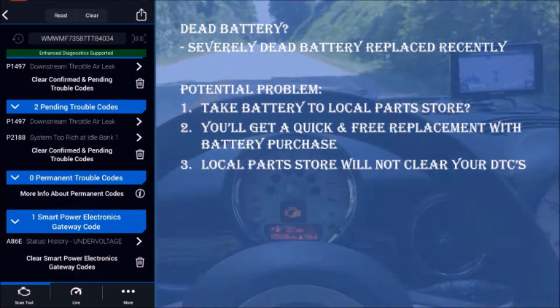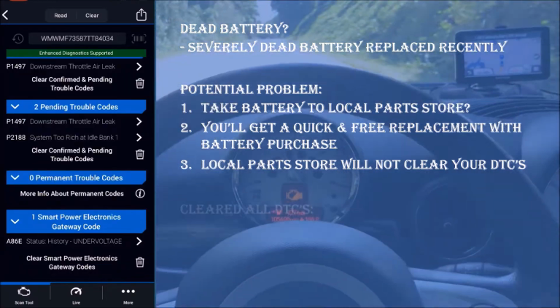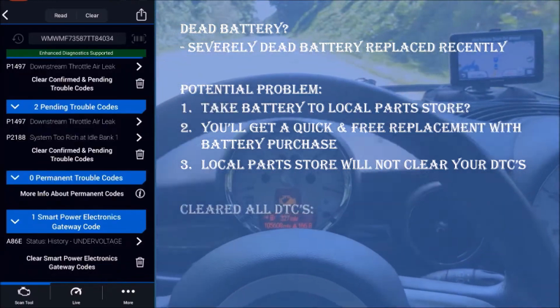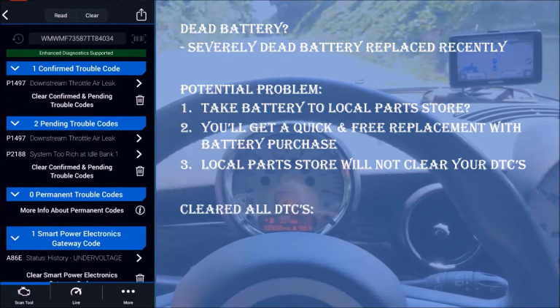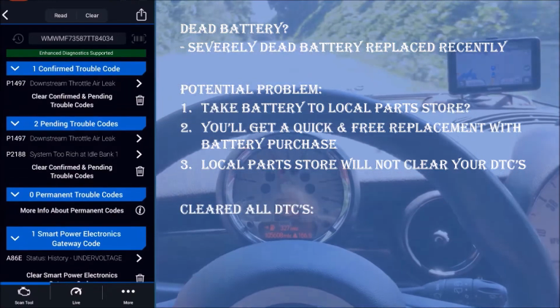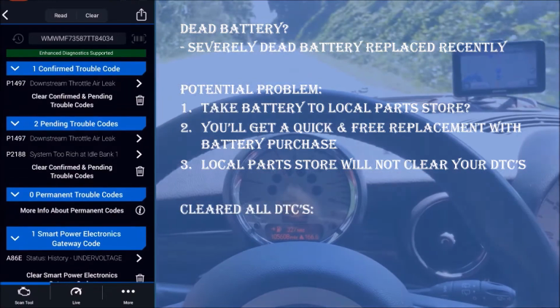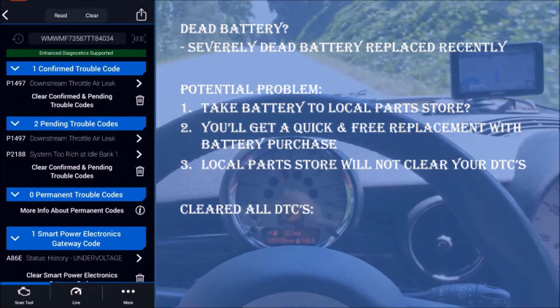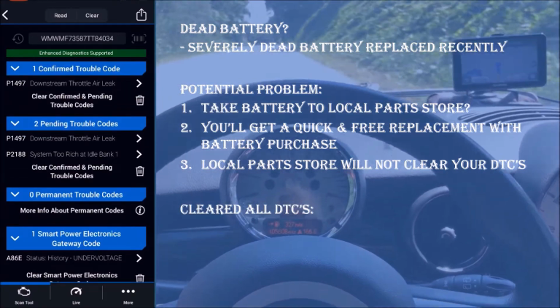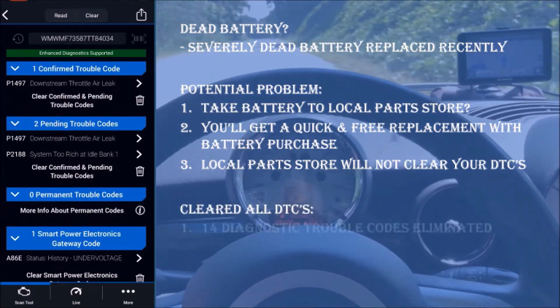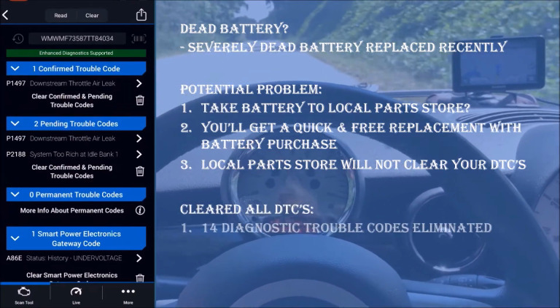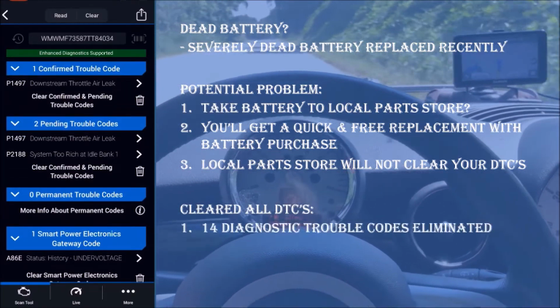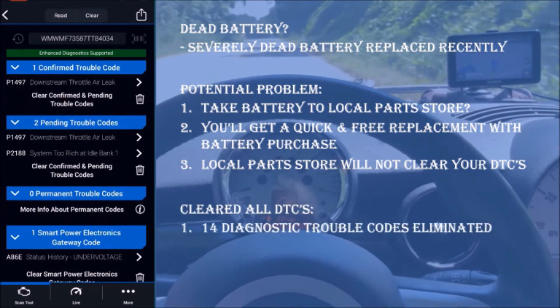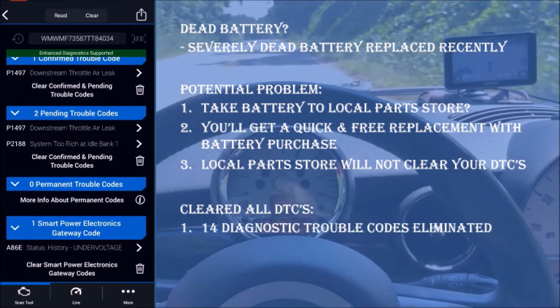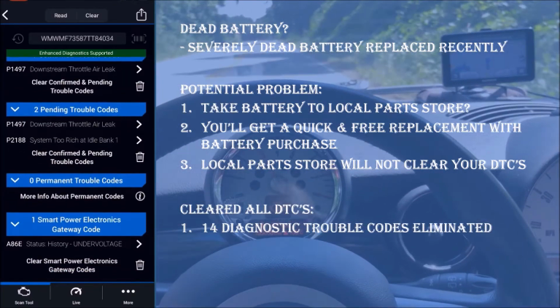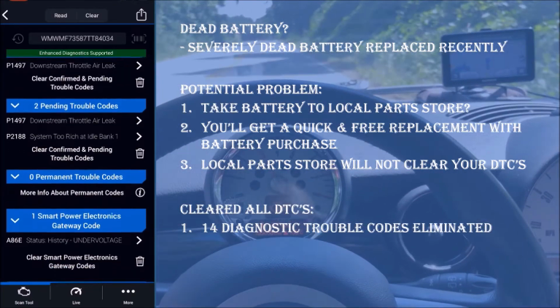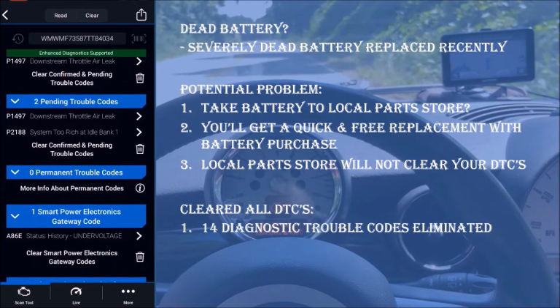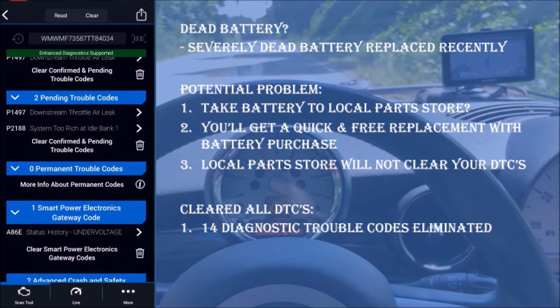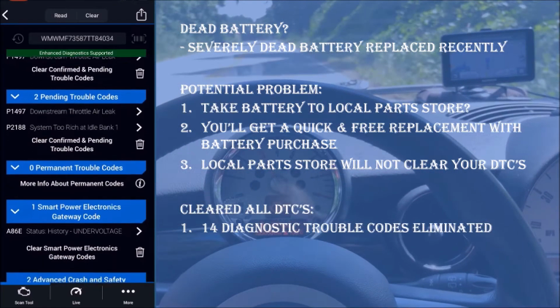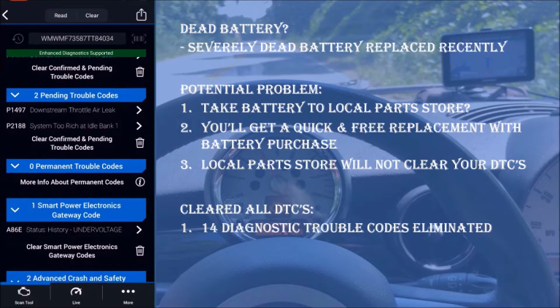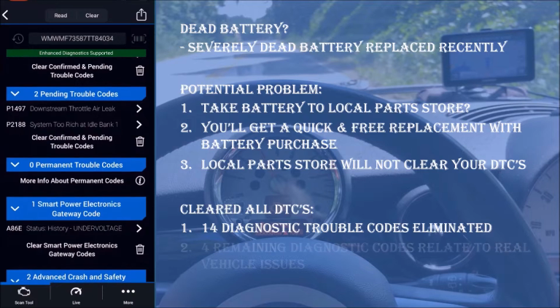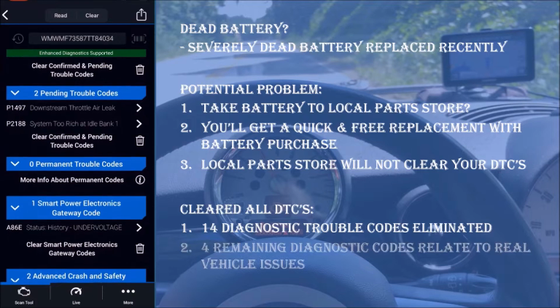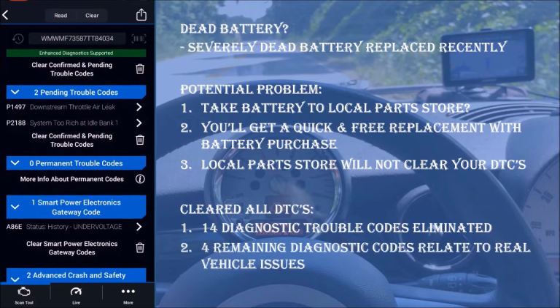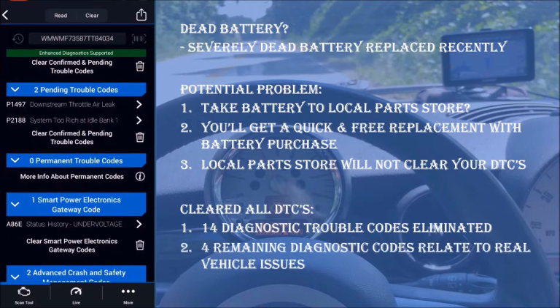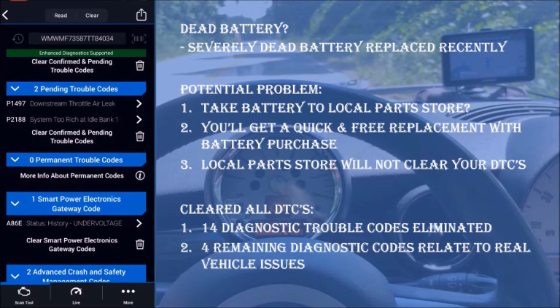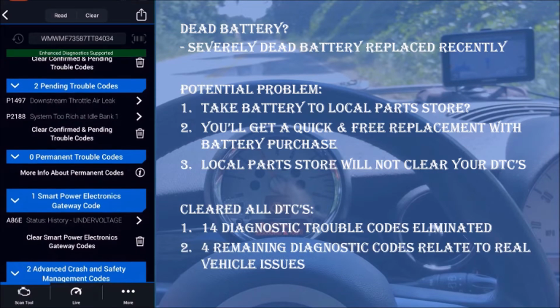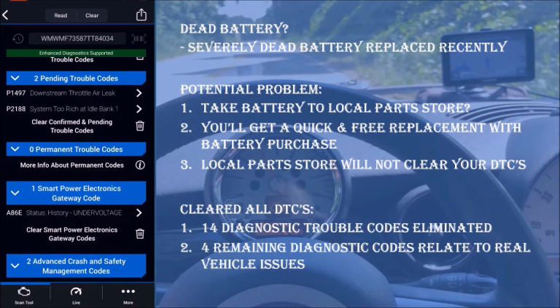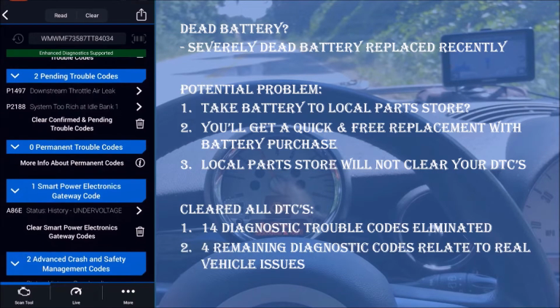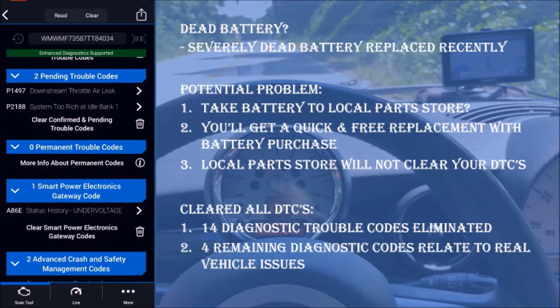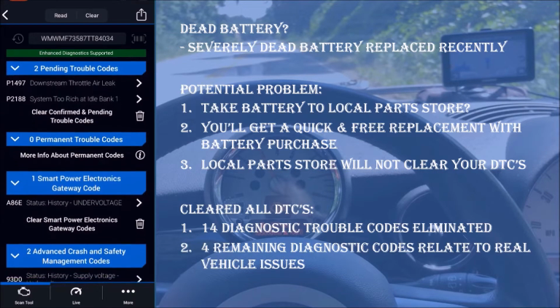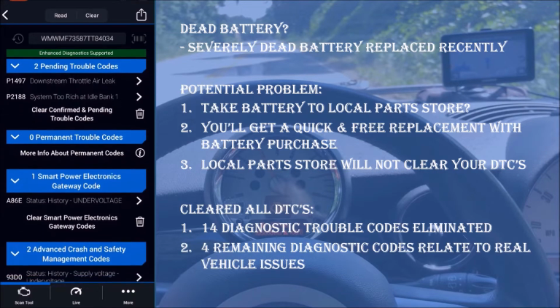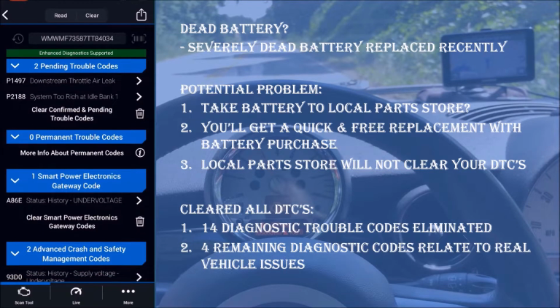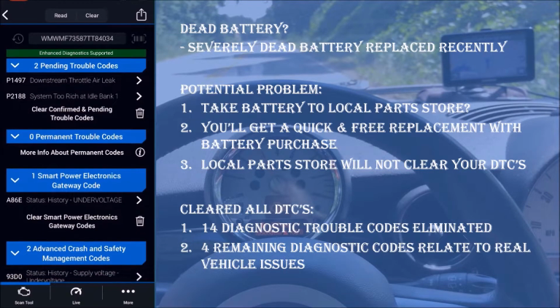I cleared all DTCs, which permanently eliminated 14 of the 18 errors, allowing me to focus on the critical issues that were affecting this car.